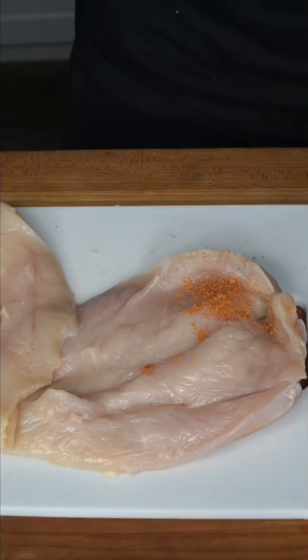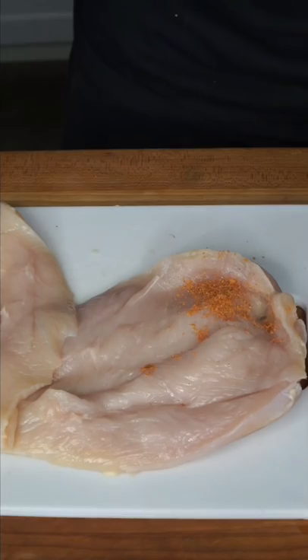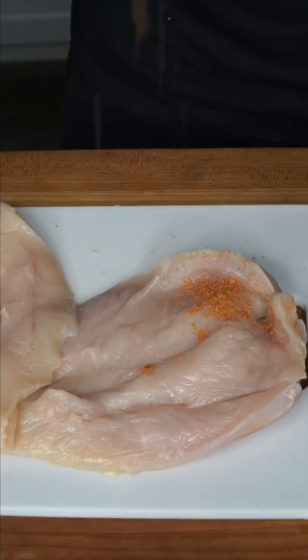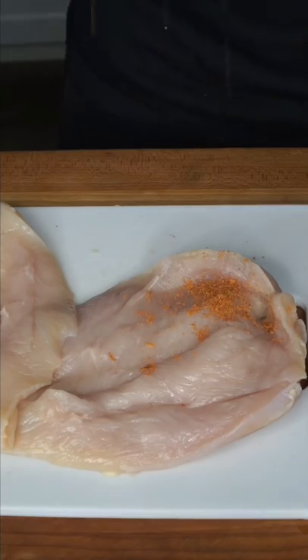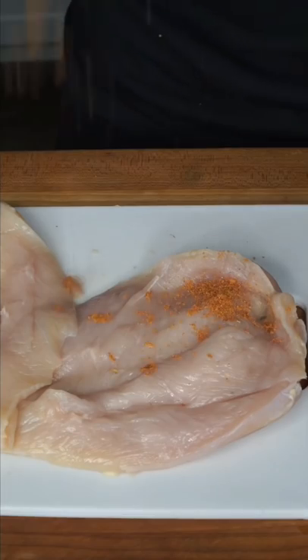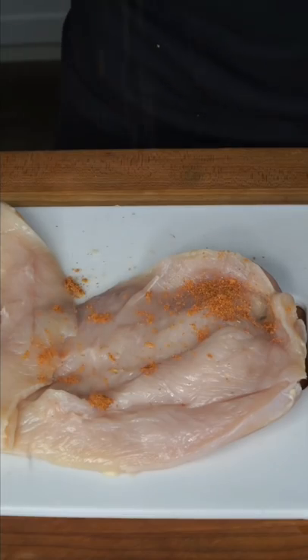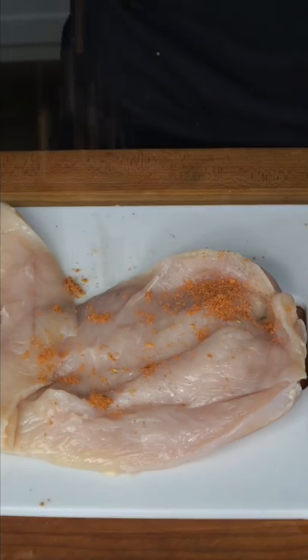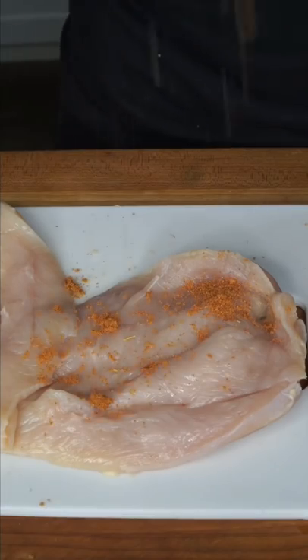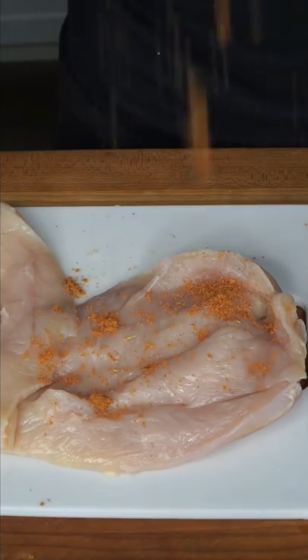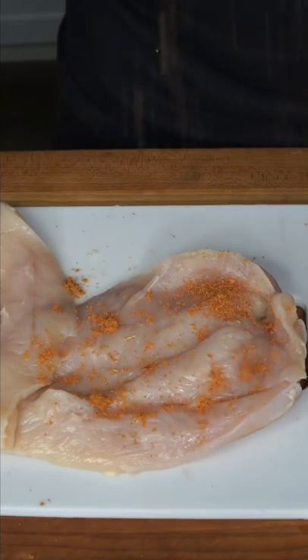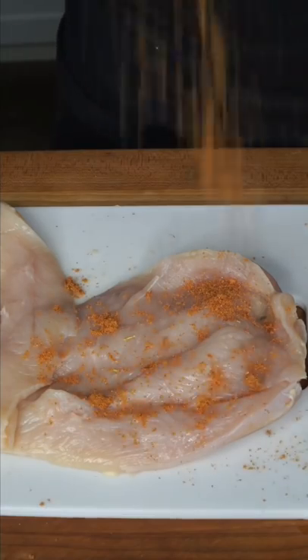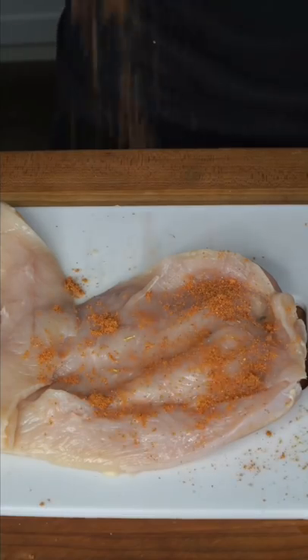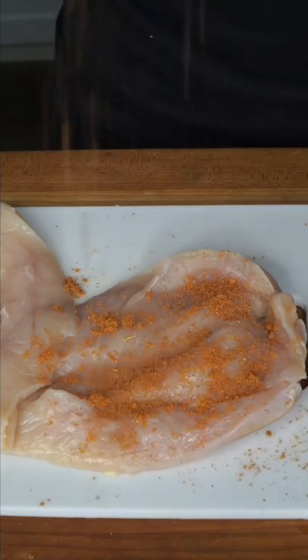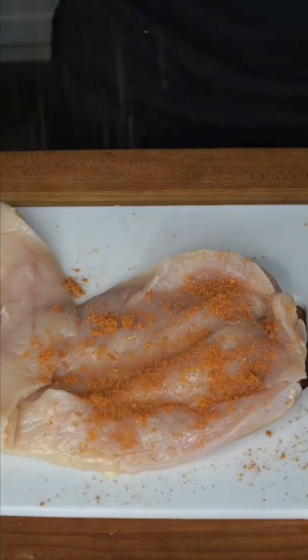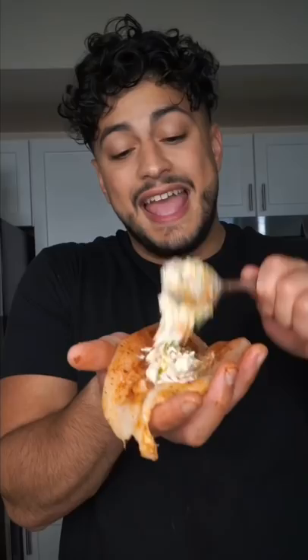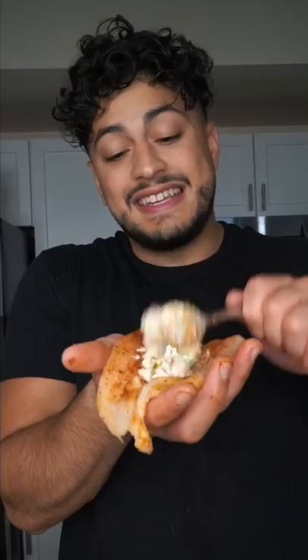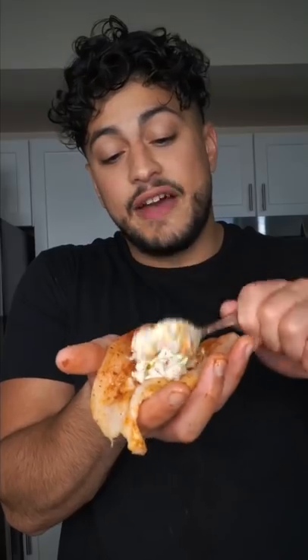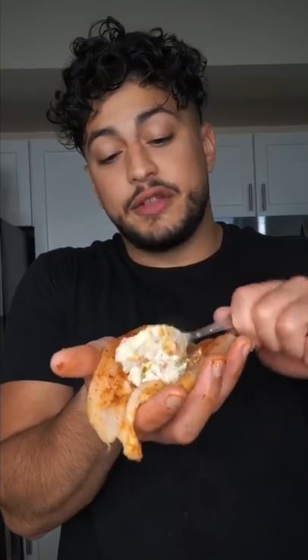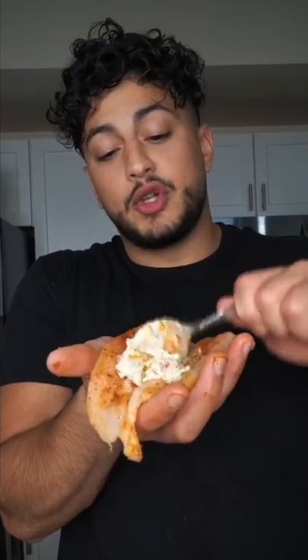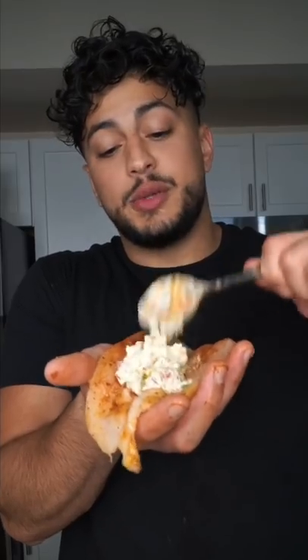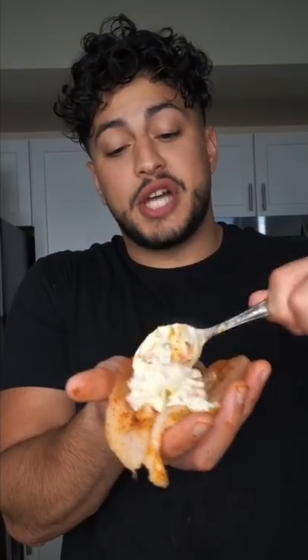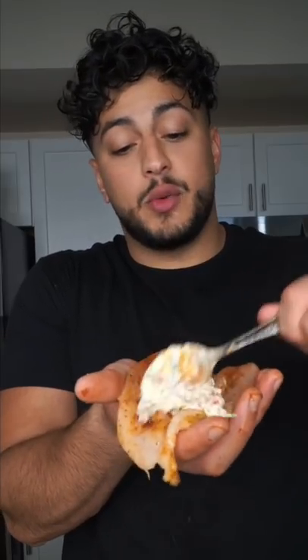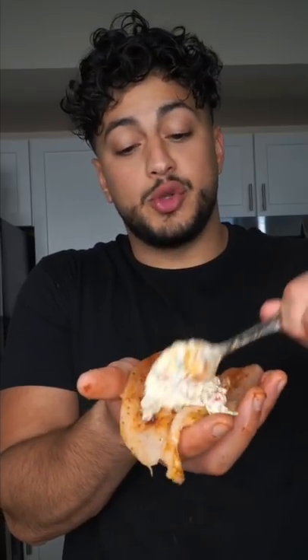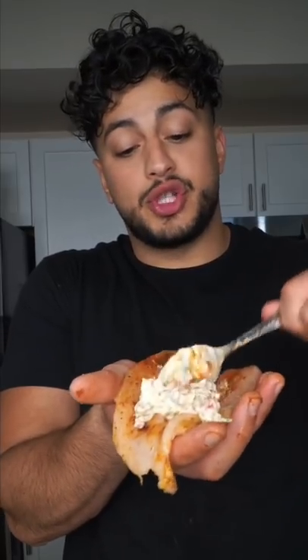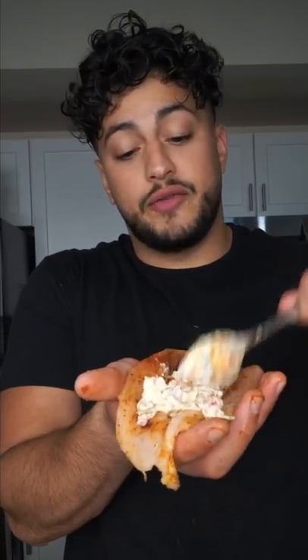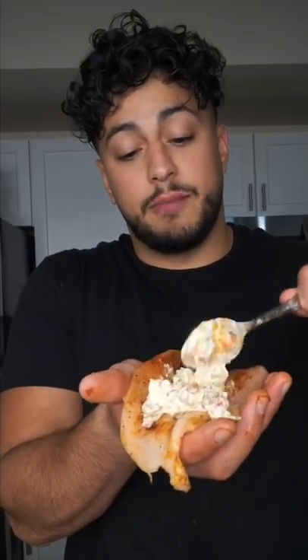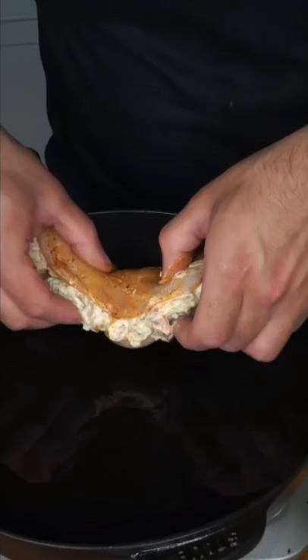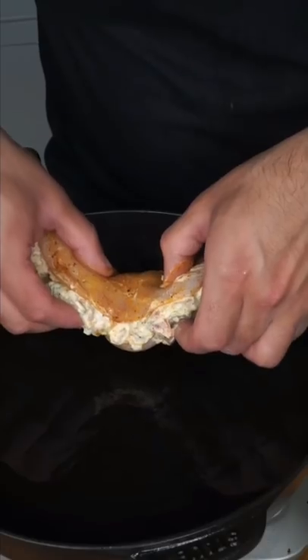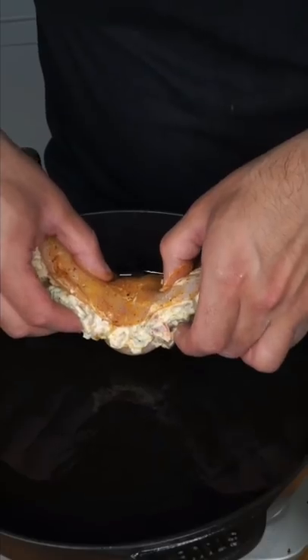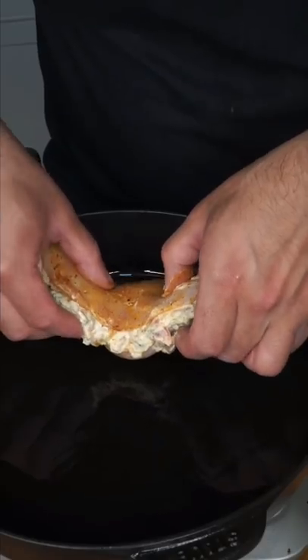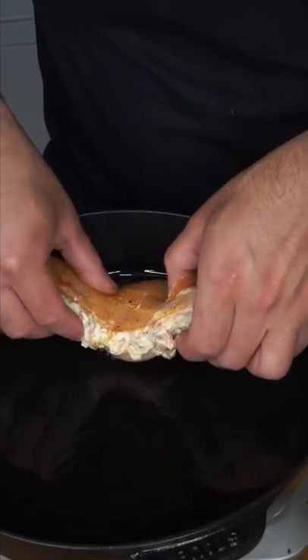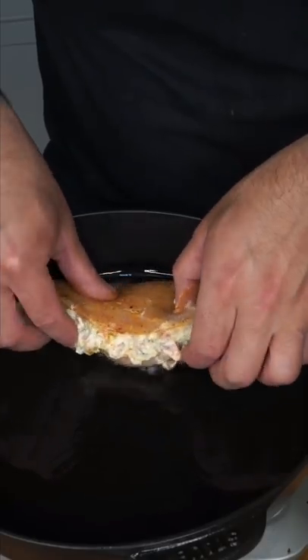Chicken breasts are not boring if you properly treat them. And definitely don't be shy when you stuff them. Begin the crustification.